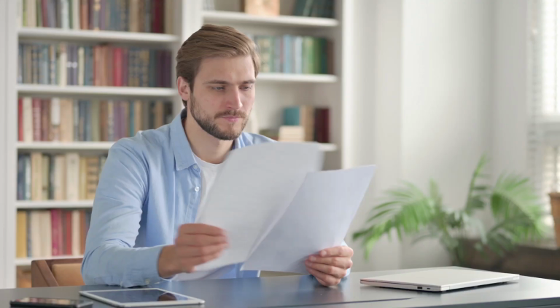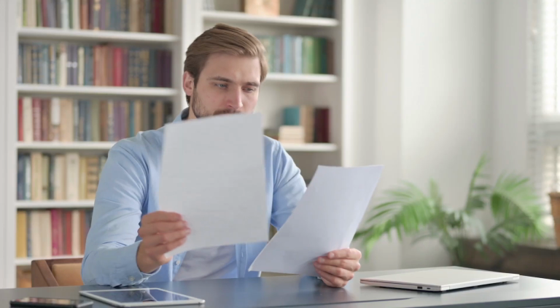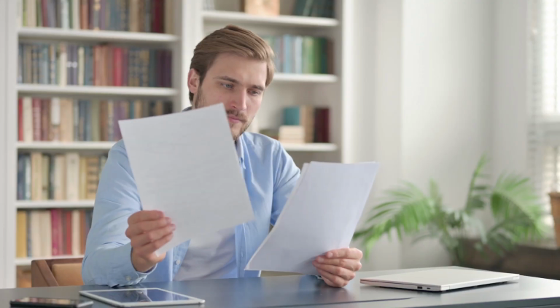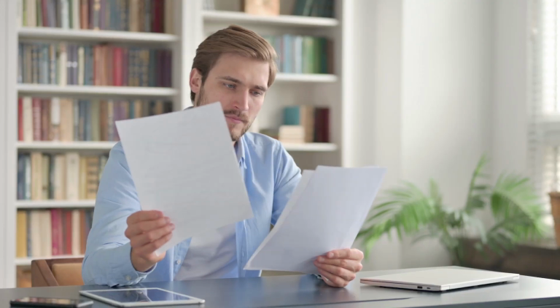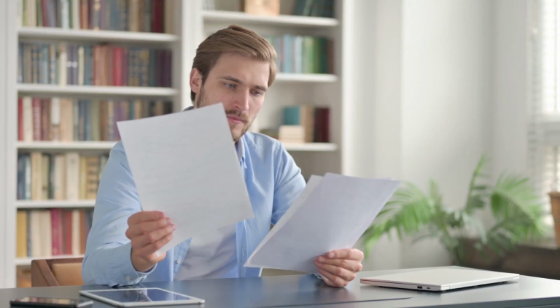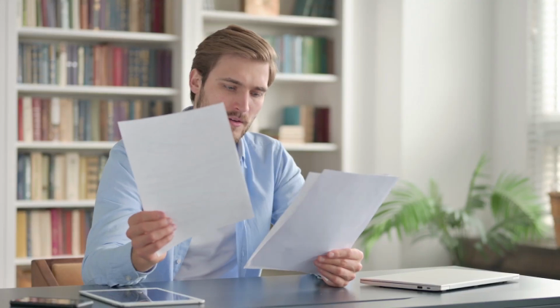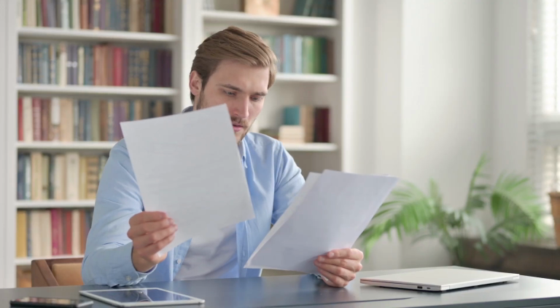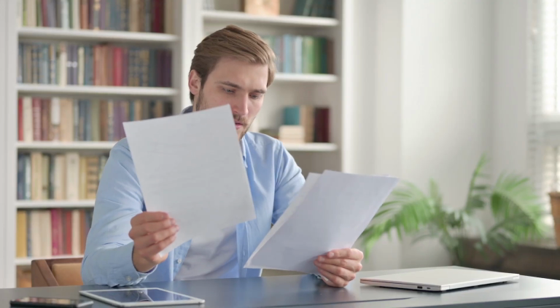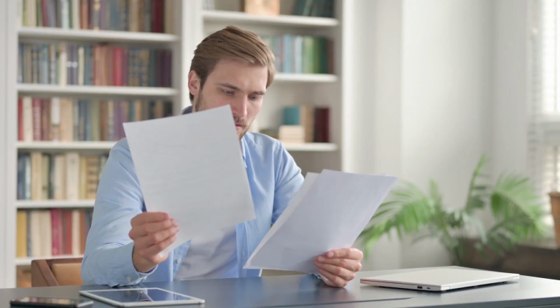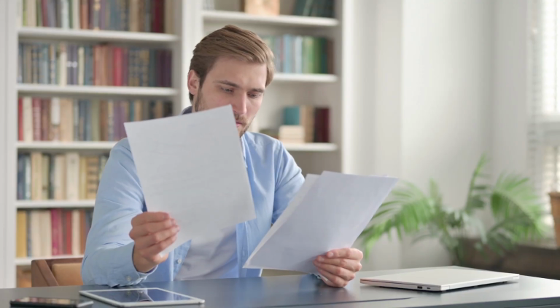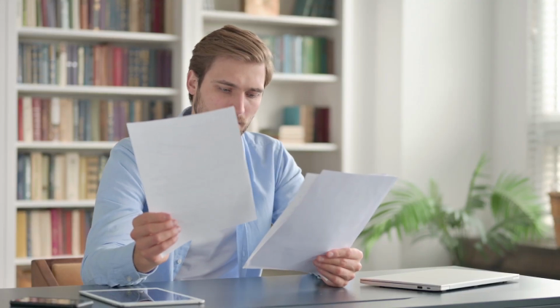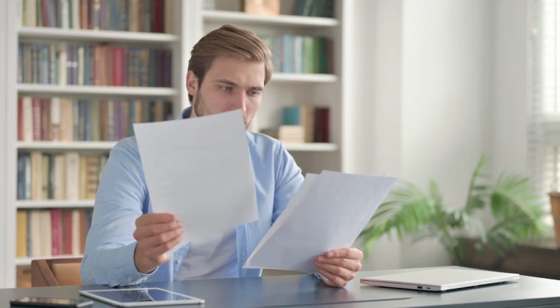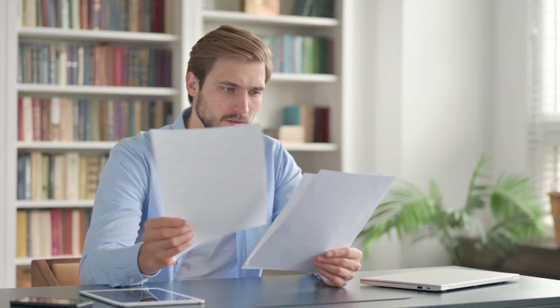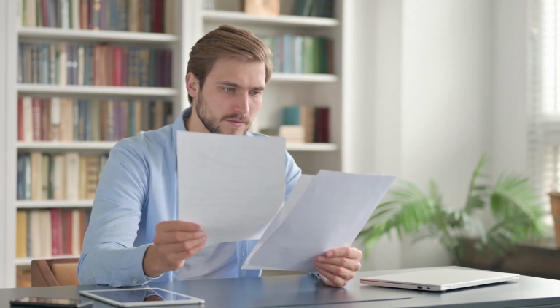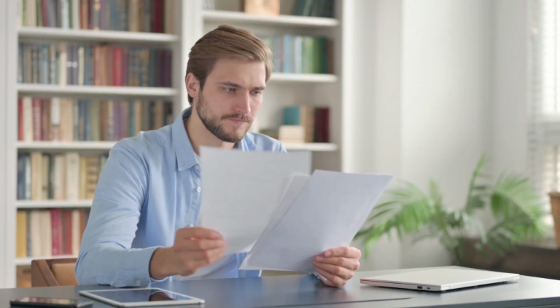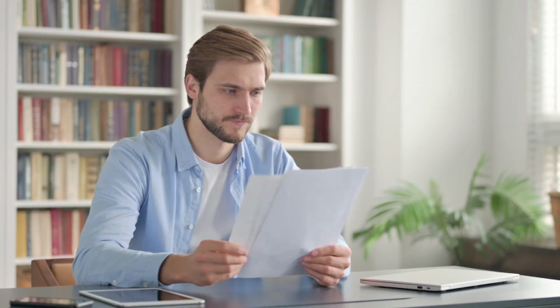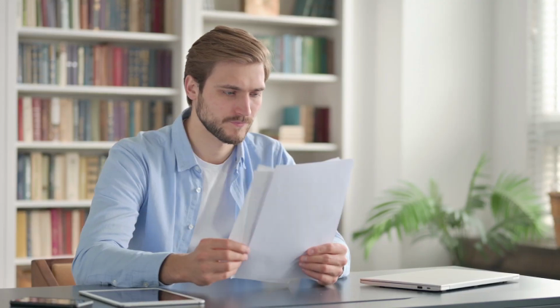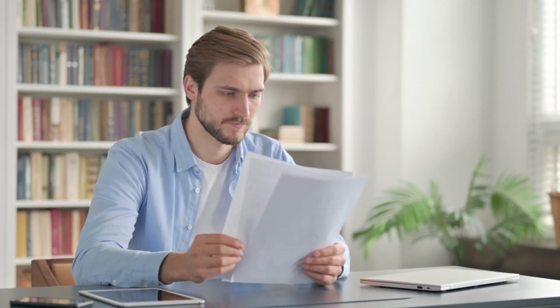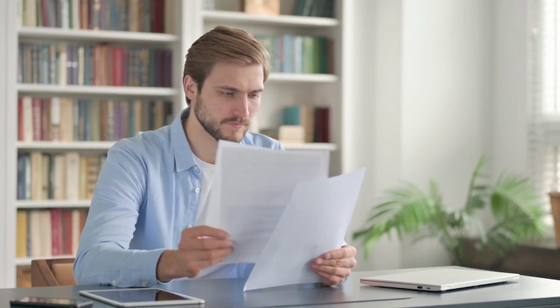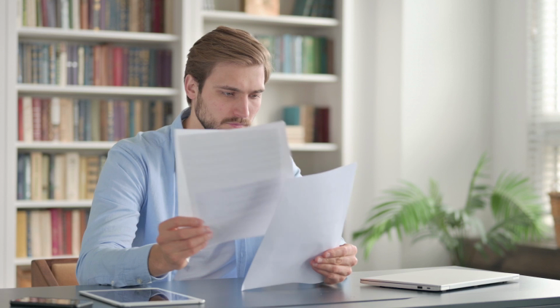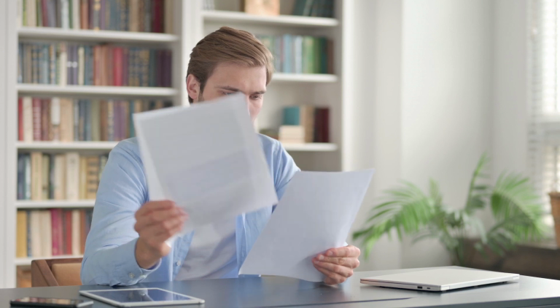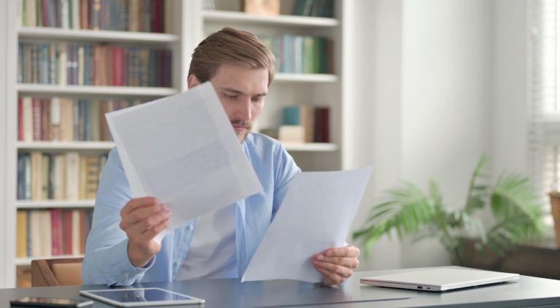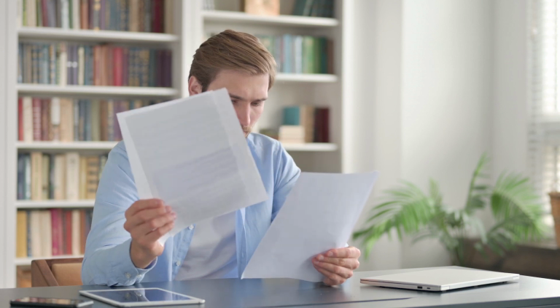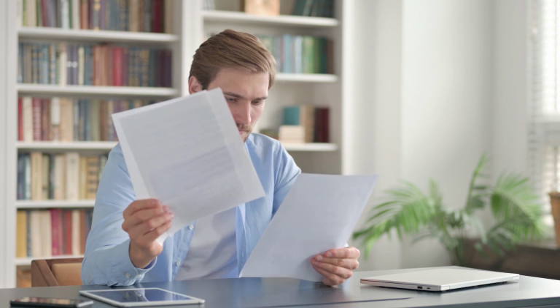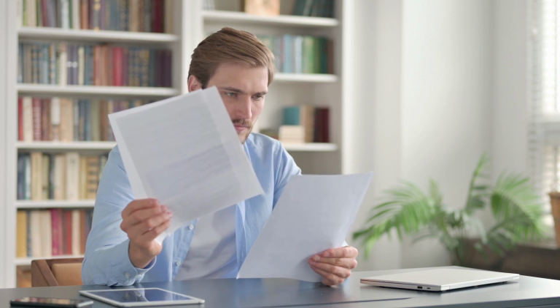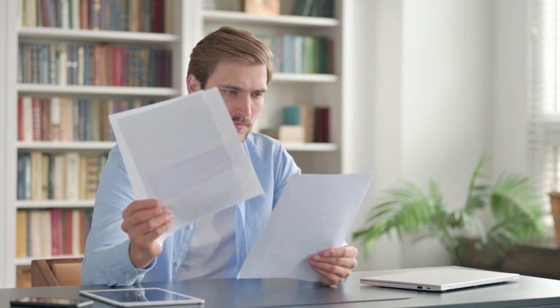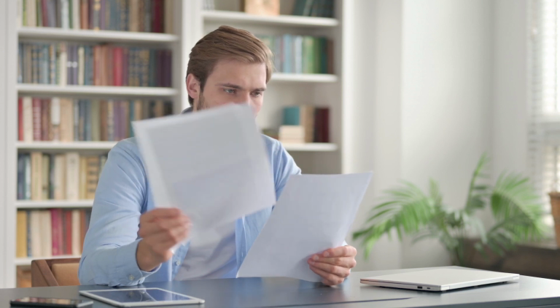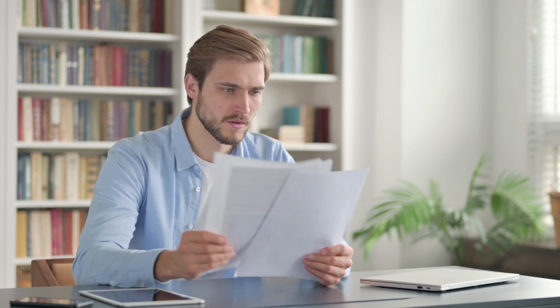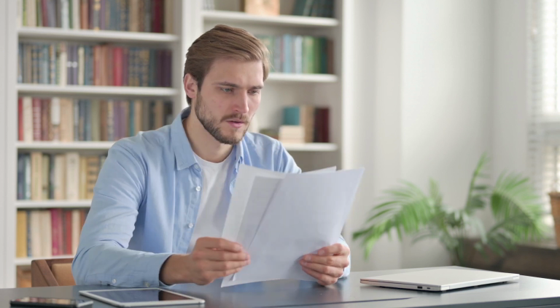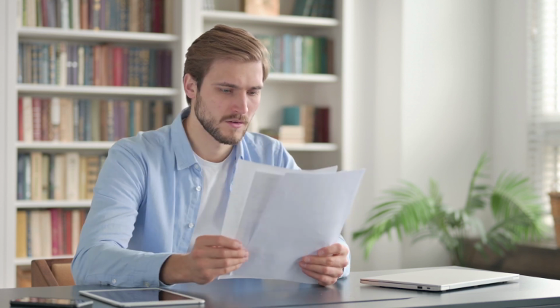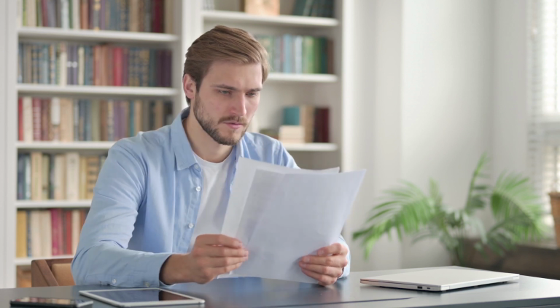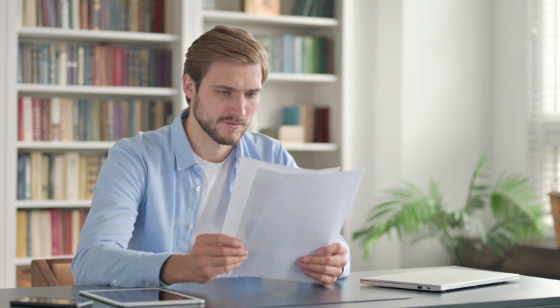When it comes to applying for a business loan, there are four things you need to do that are crucial for a successful application.